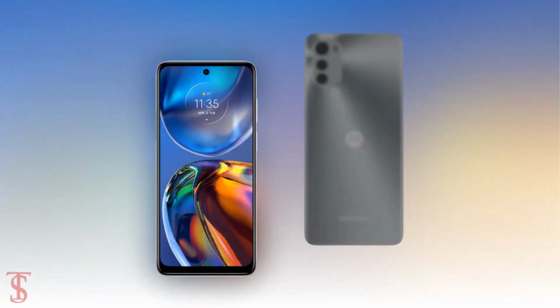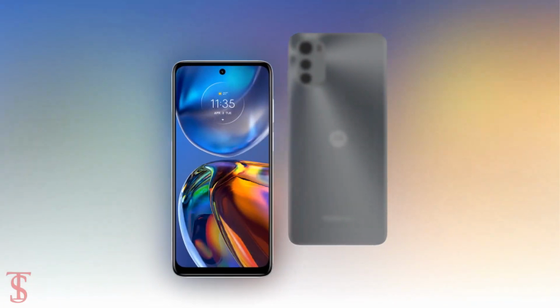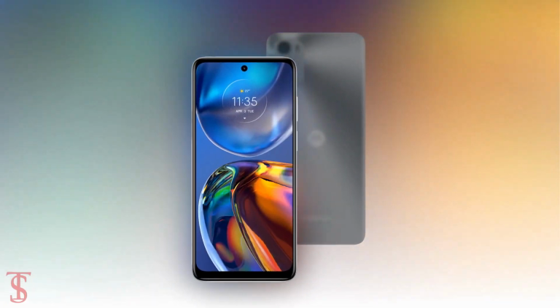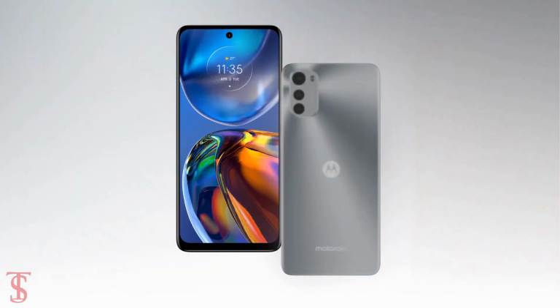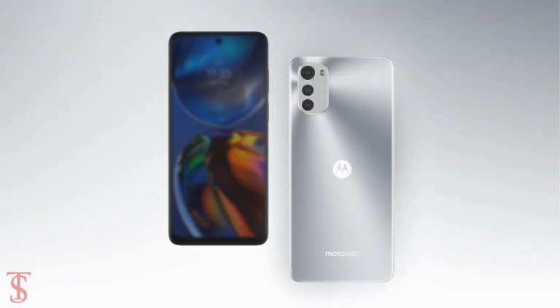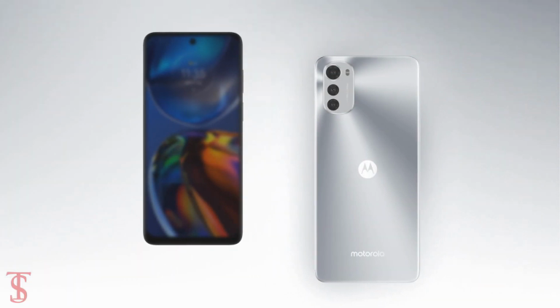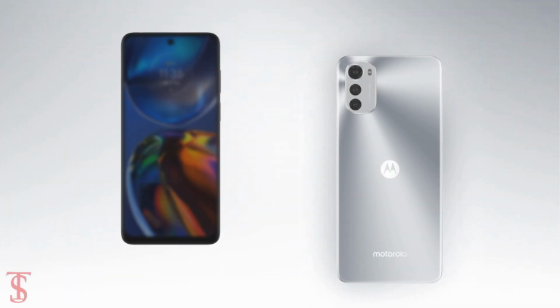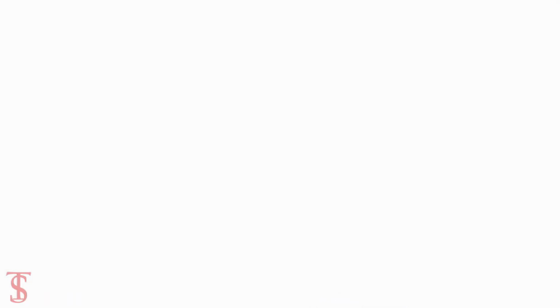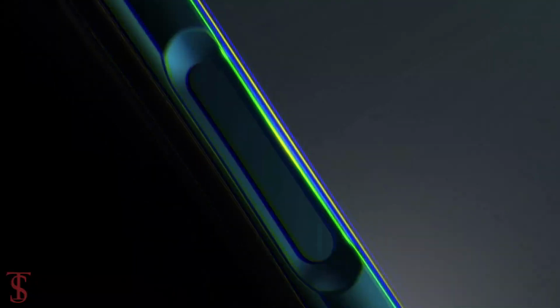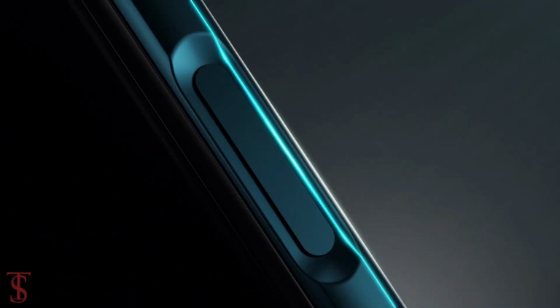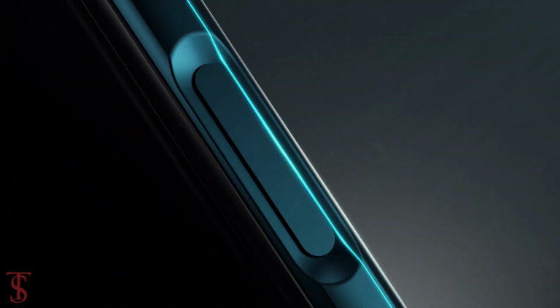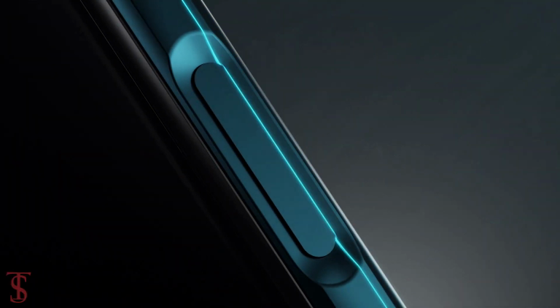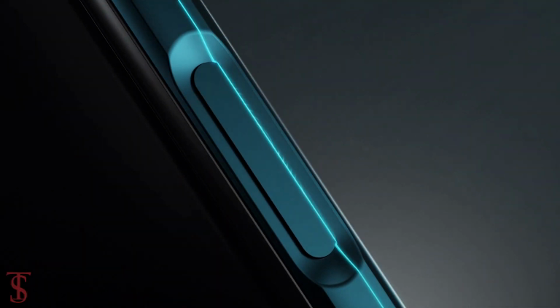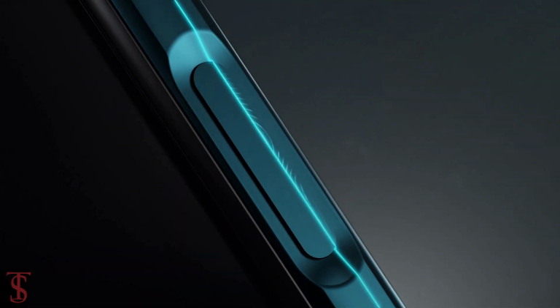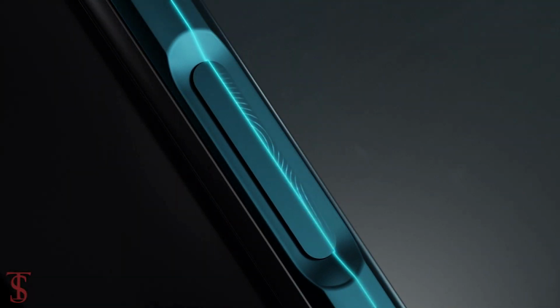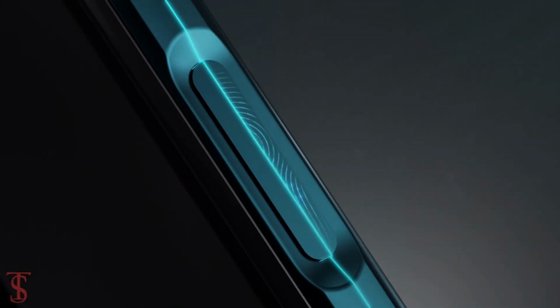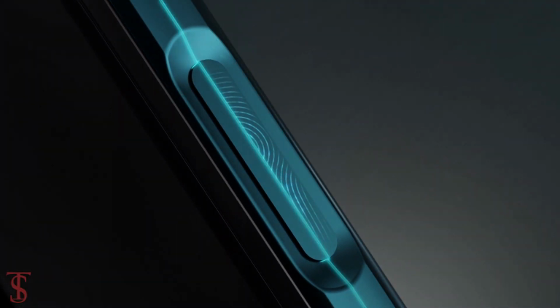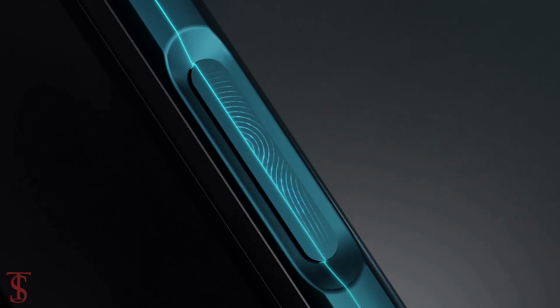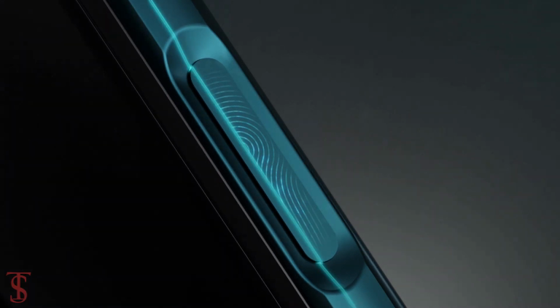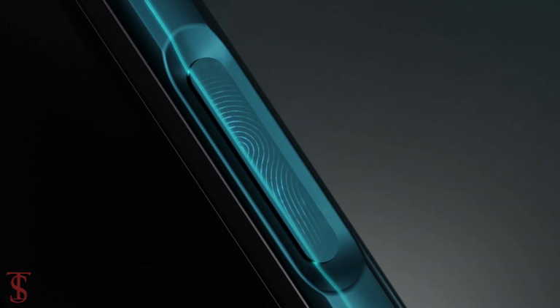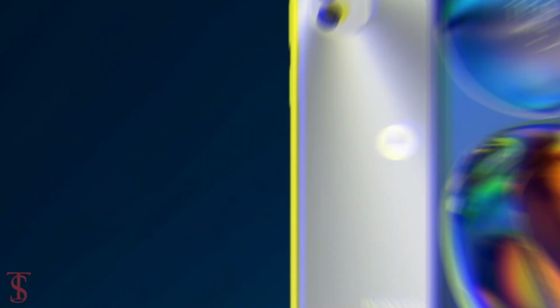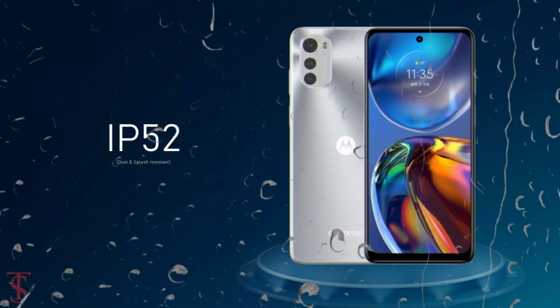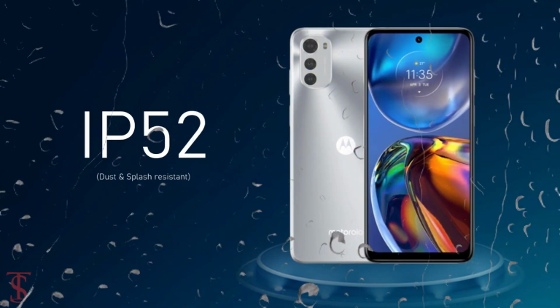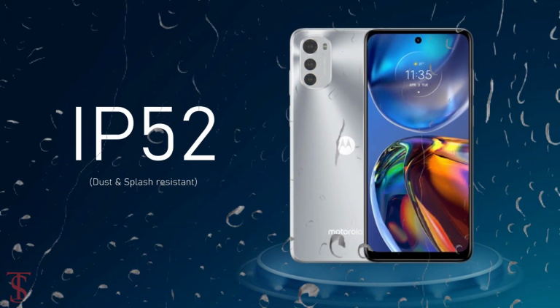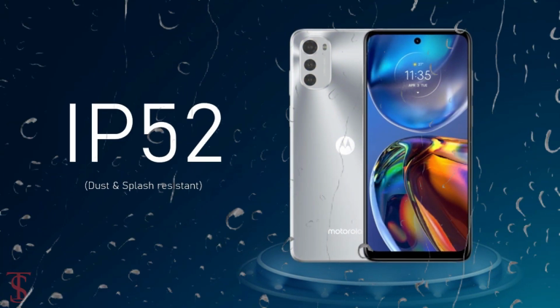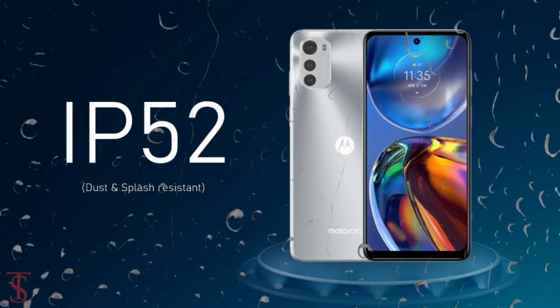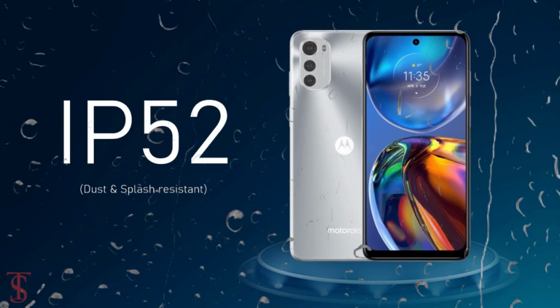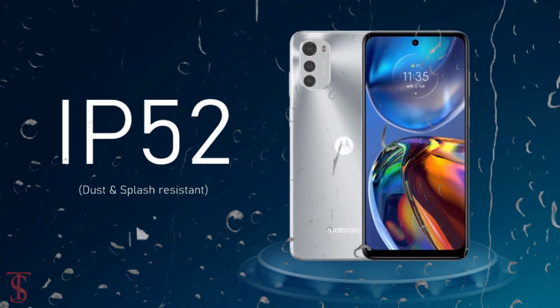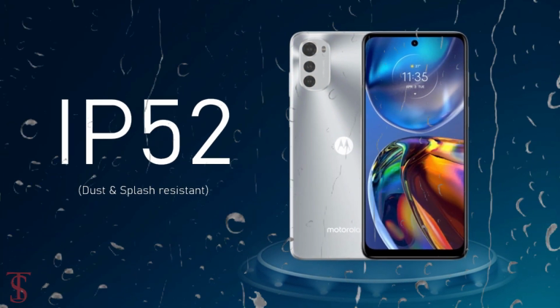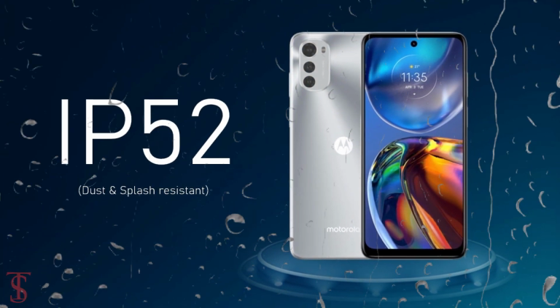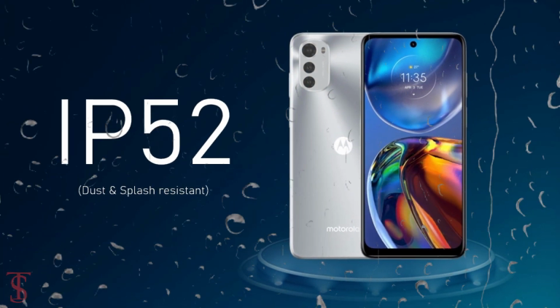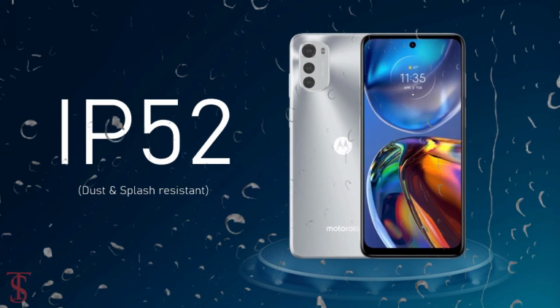Additionally, the smartphone features a side-mounted fingerprint sensor for authentication and is IP52 certified for dust and splash resistance.